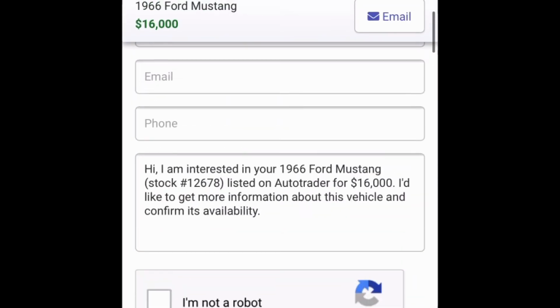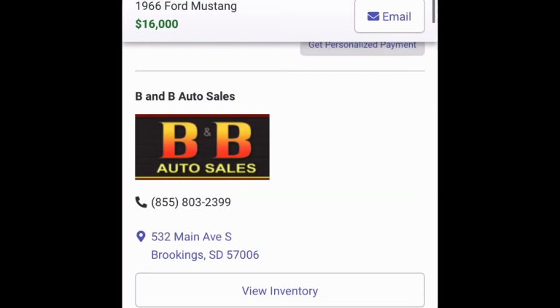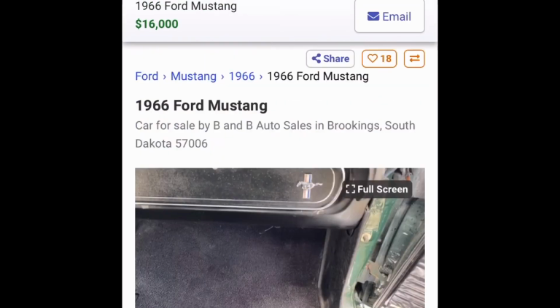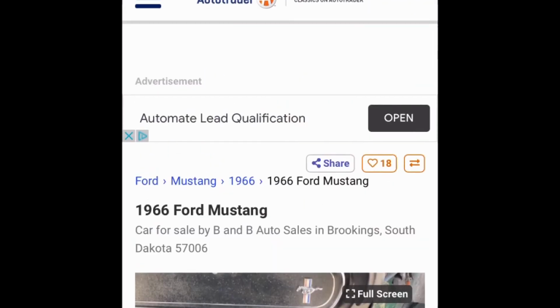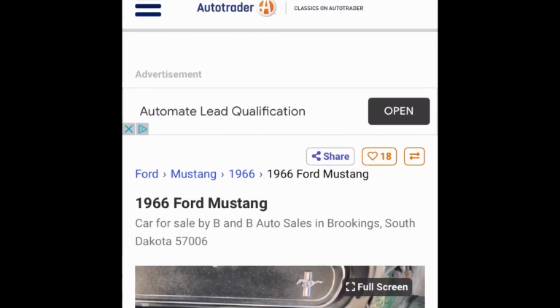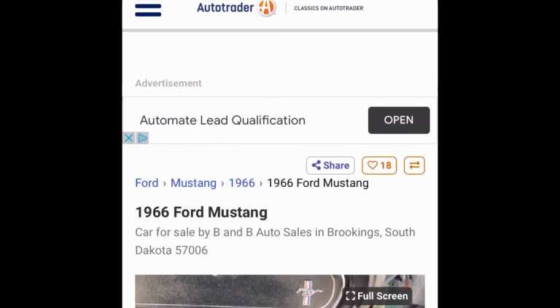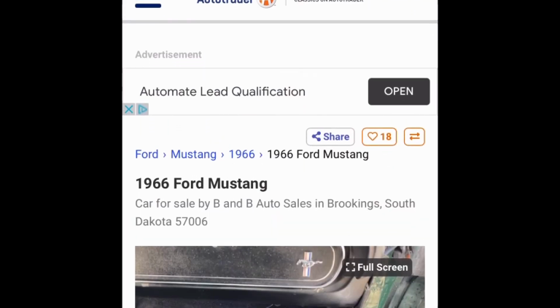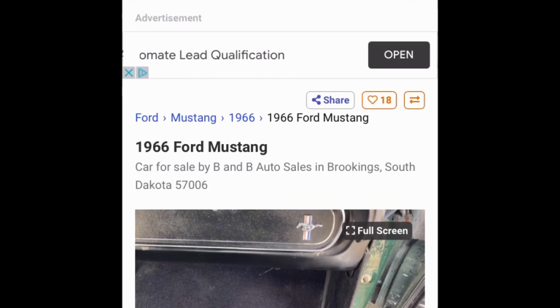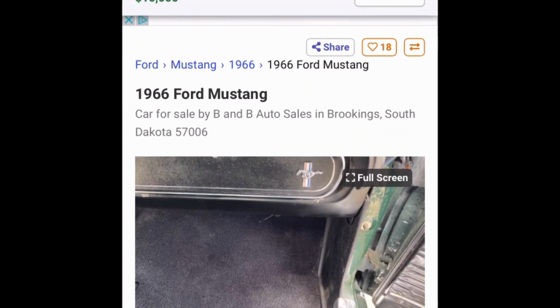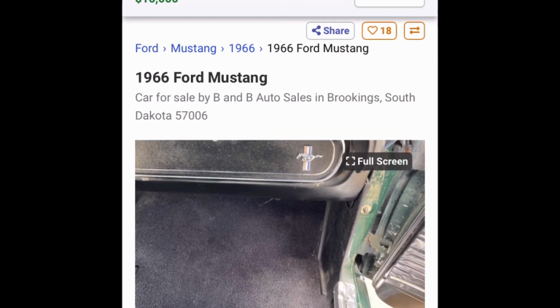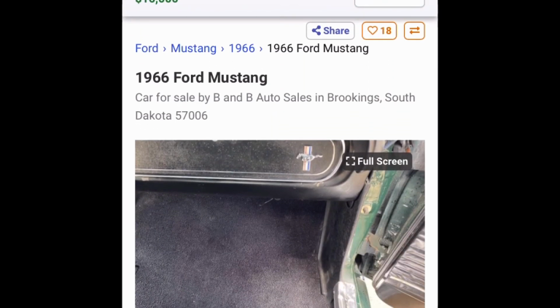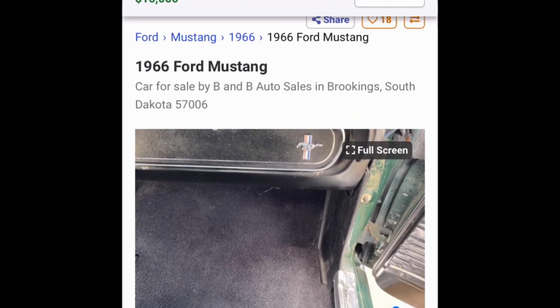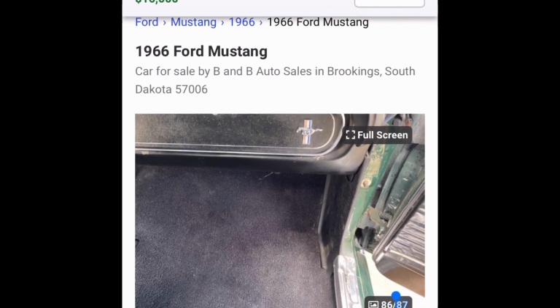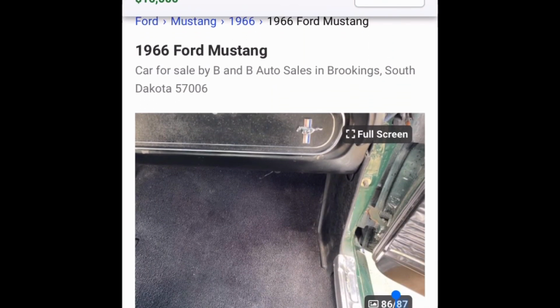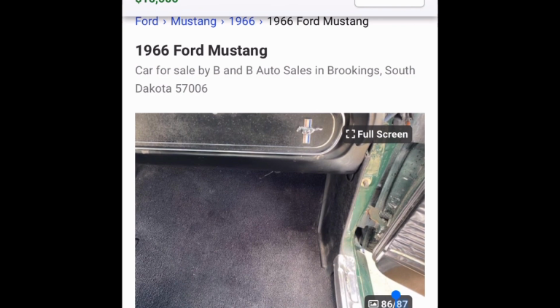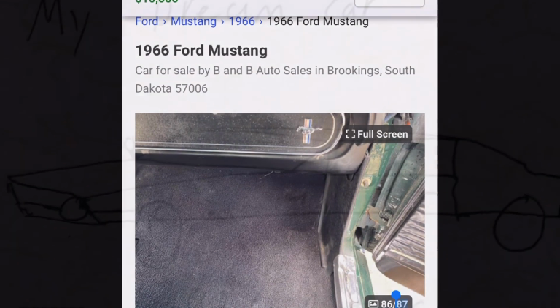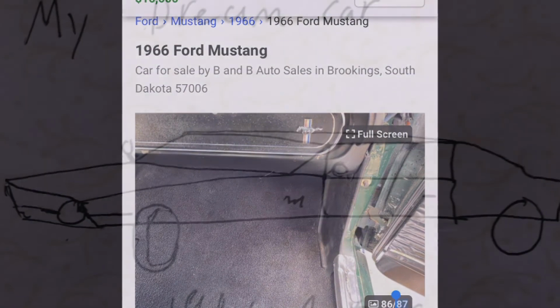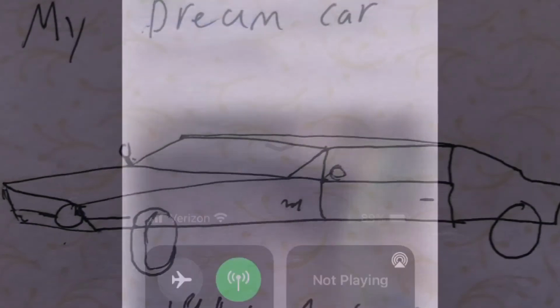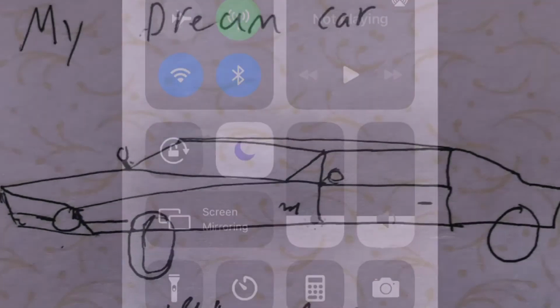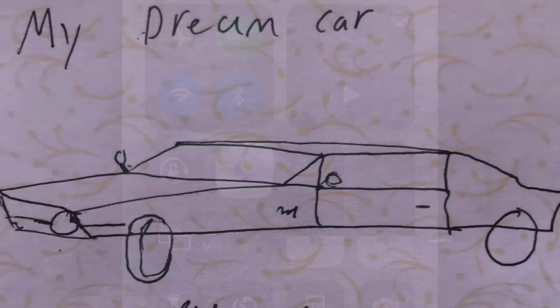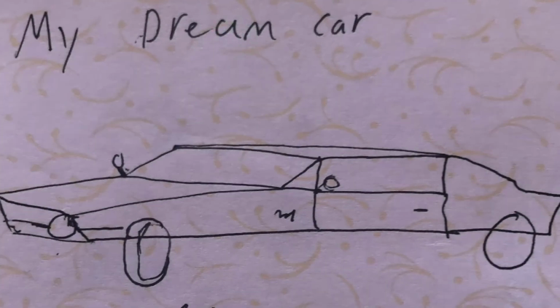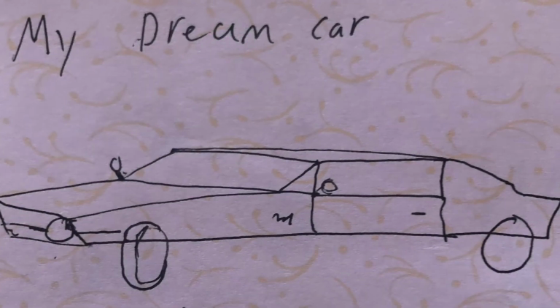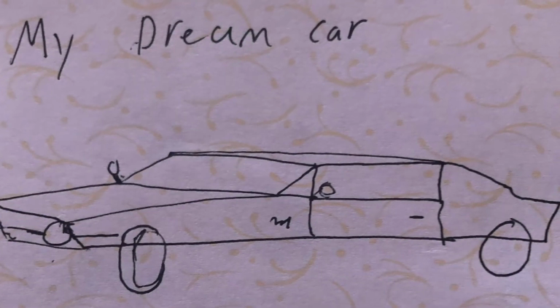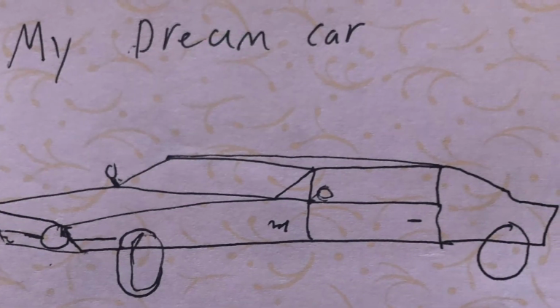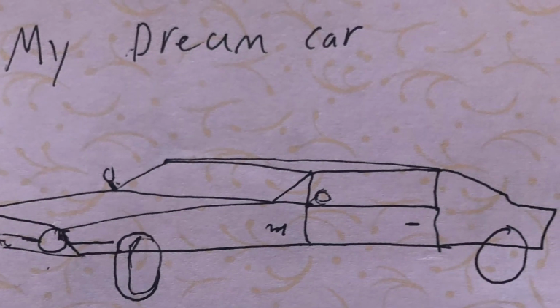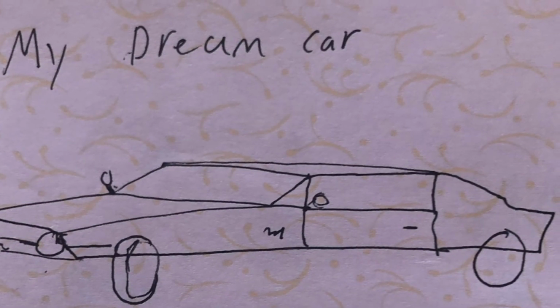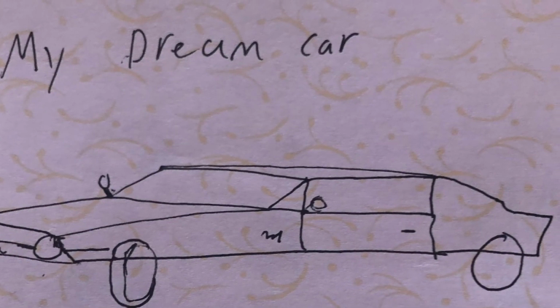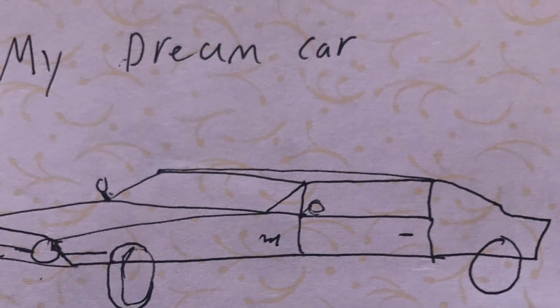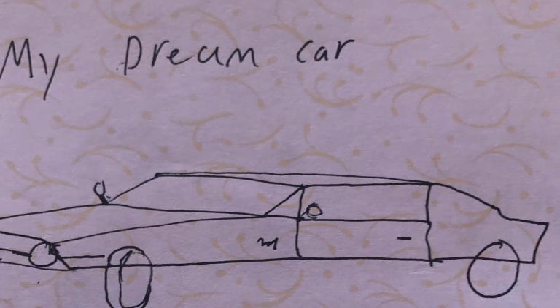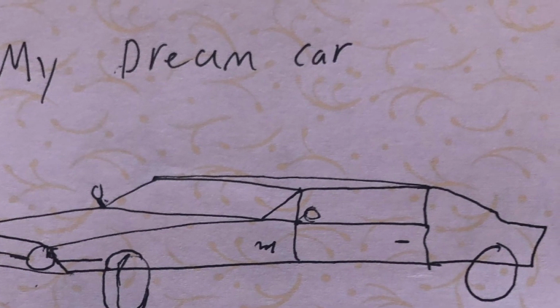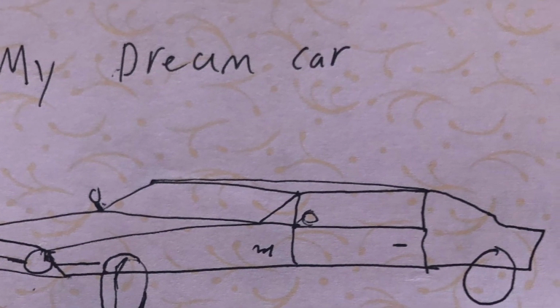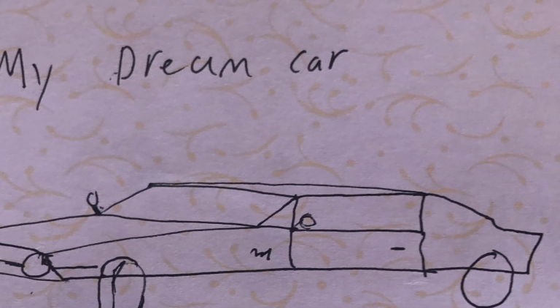It's a first generation Mustang — this is the second year they made them, I think. I really wish I could get one.